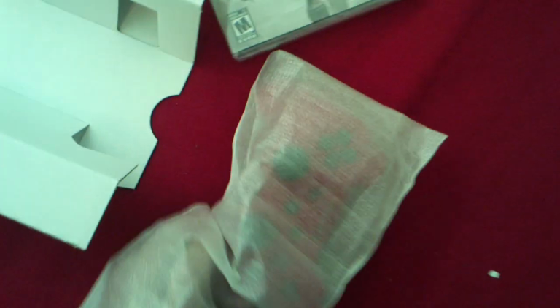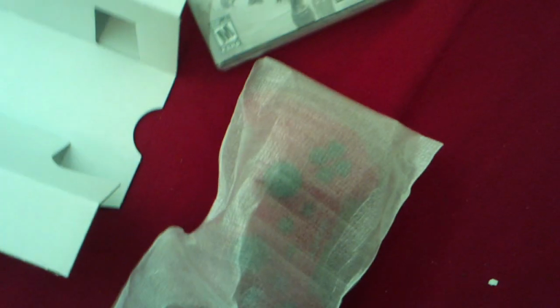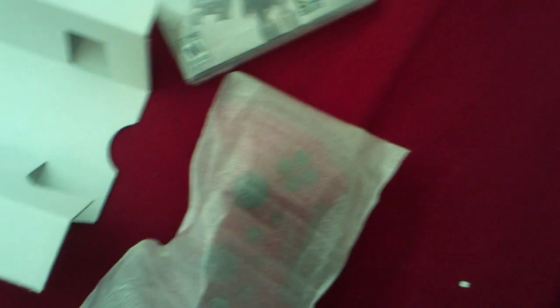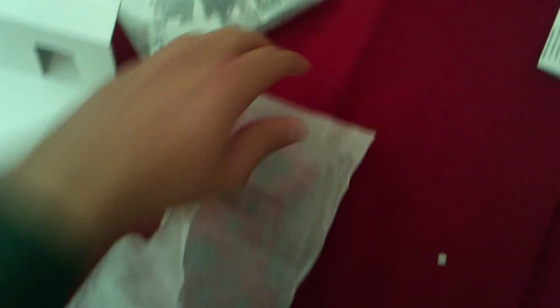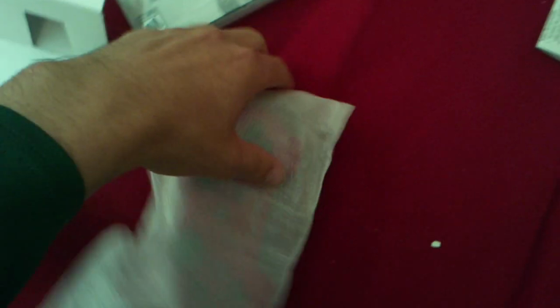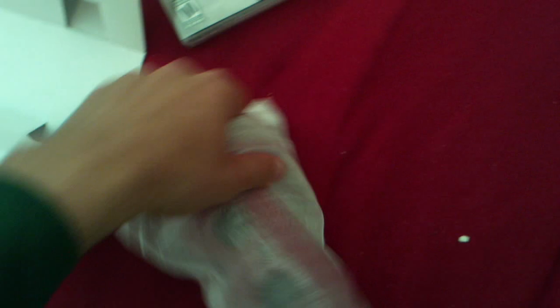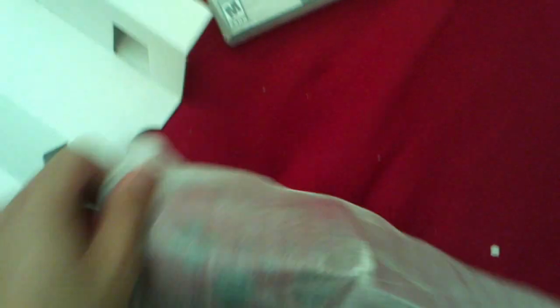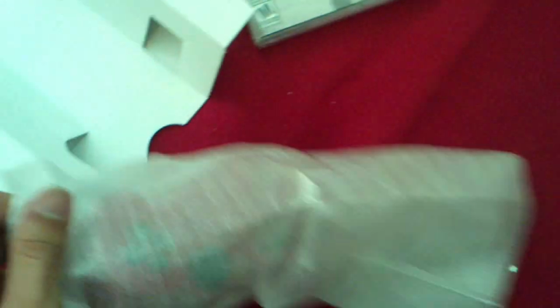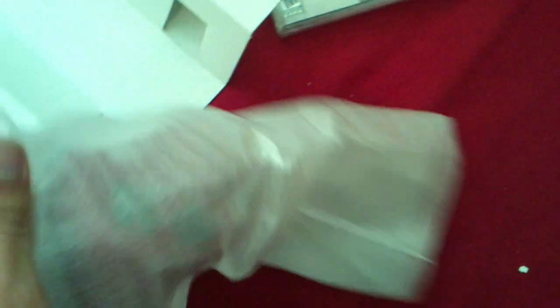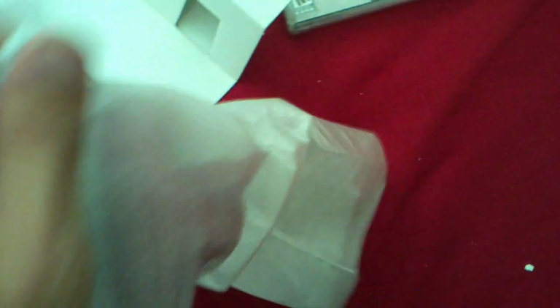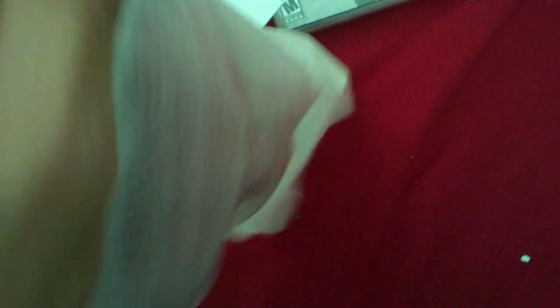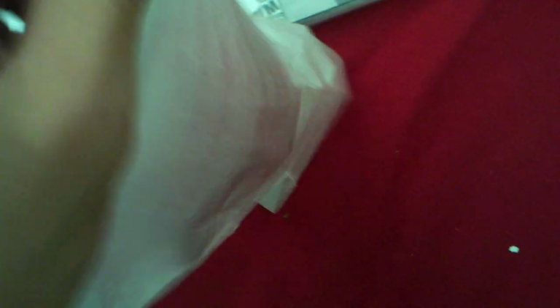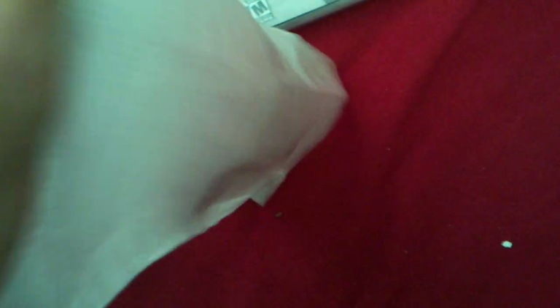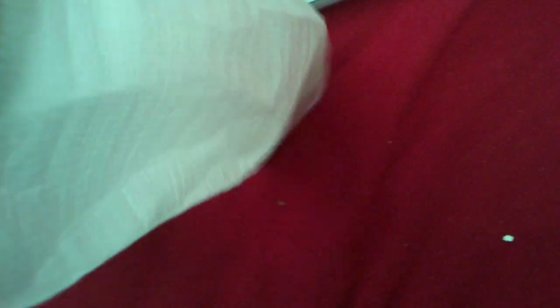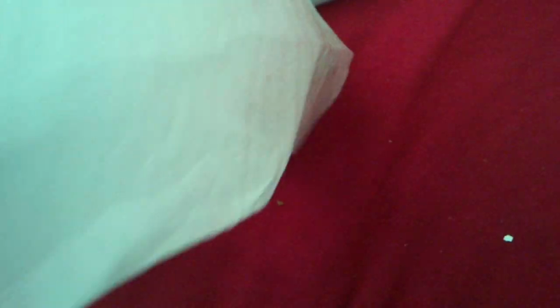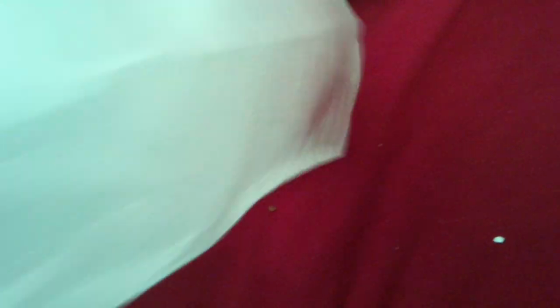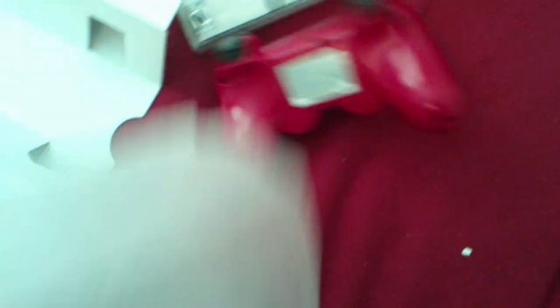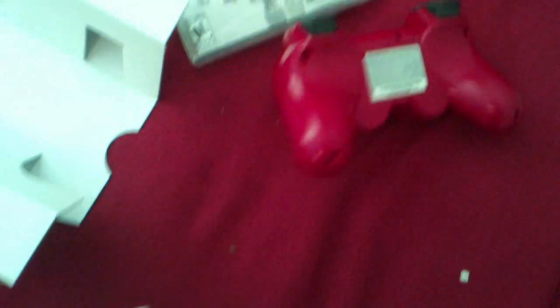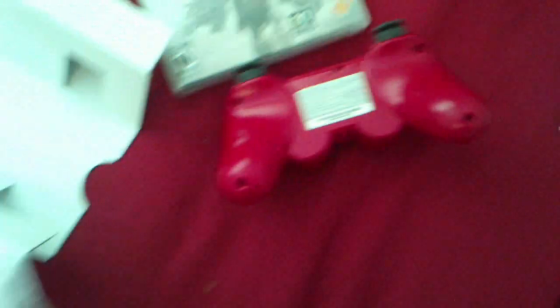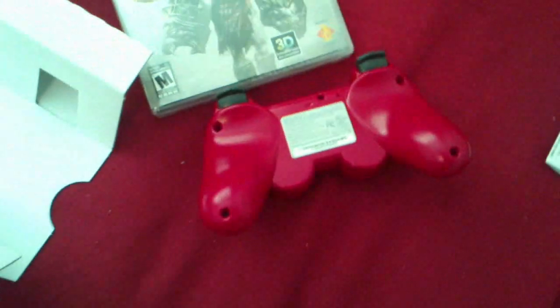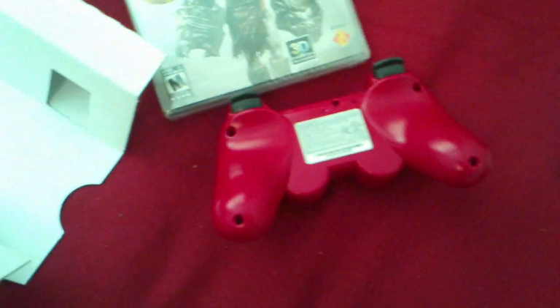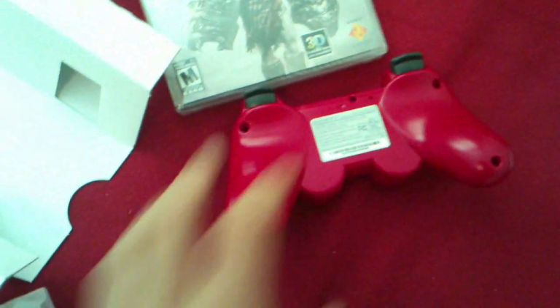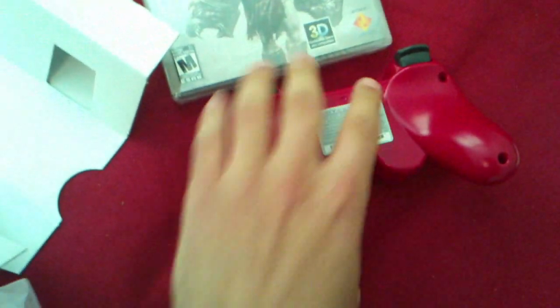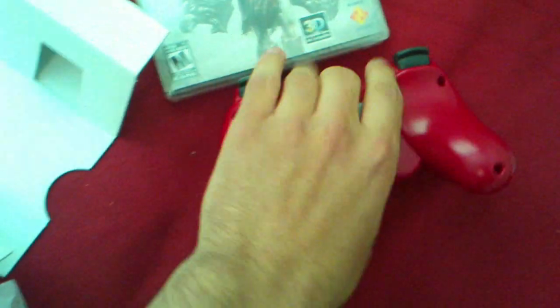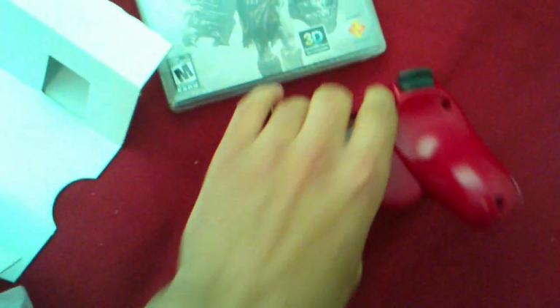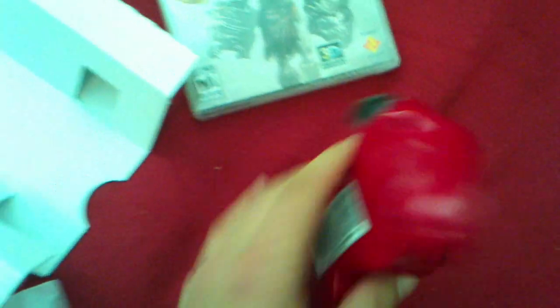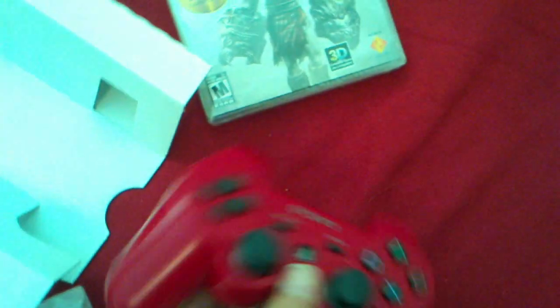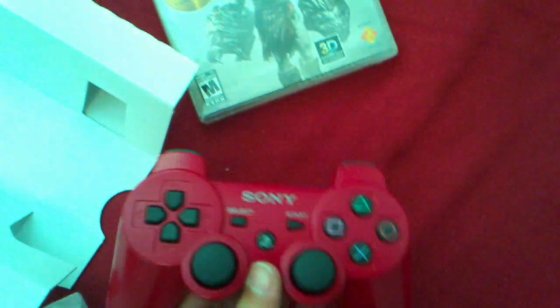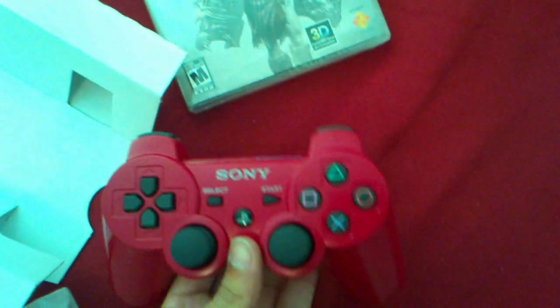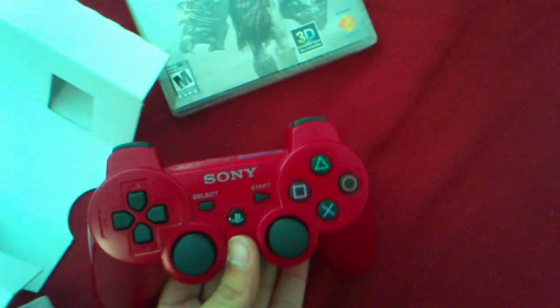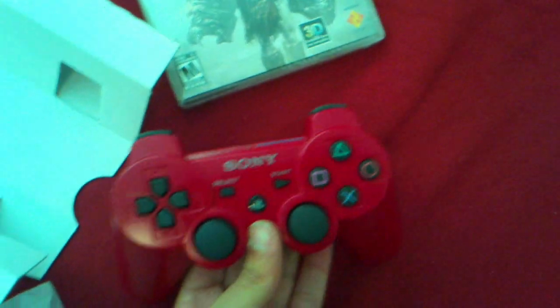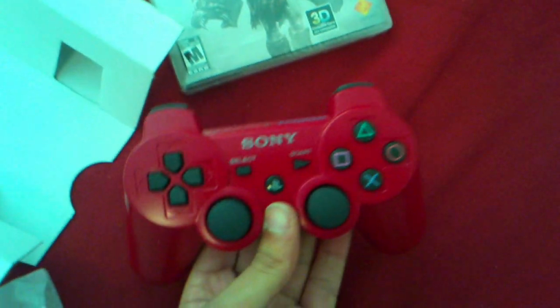So yes, this is a wireless PS3 controller.